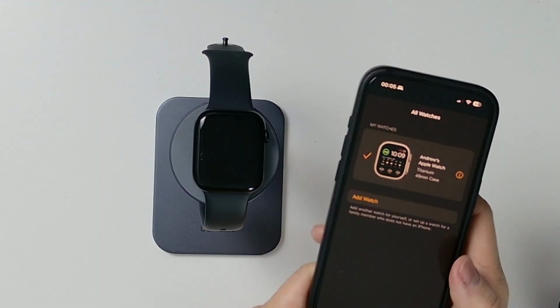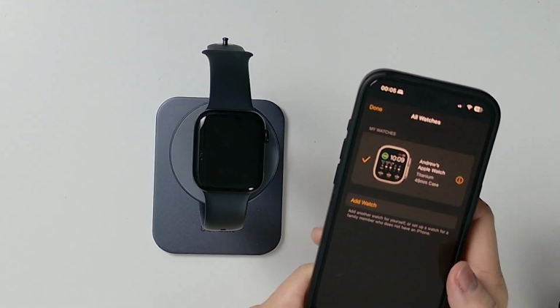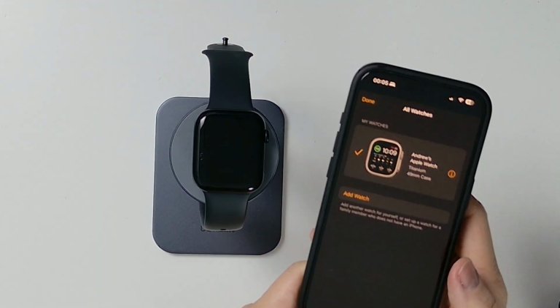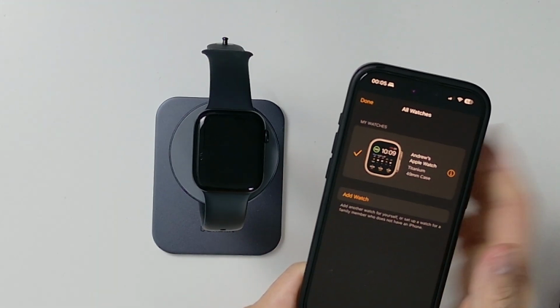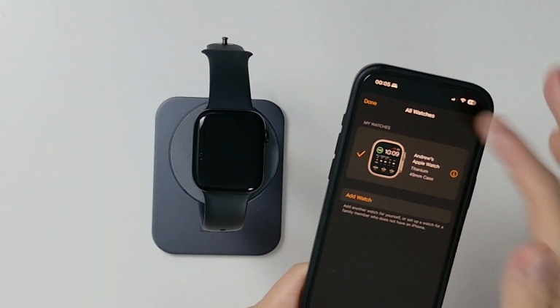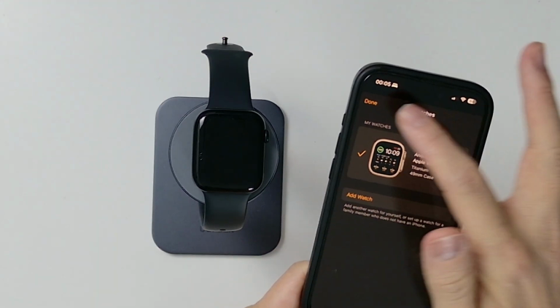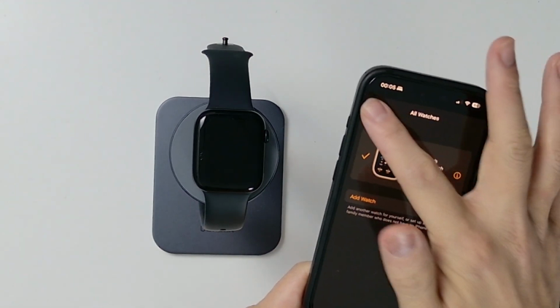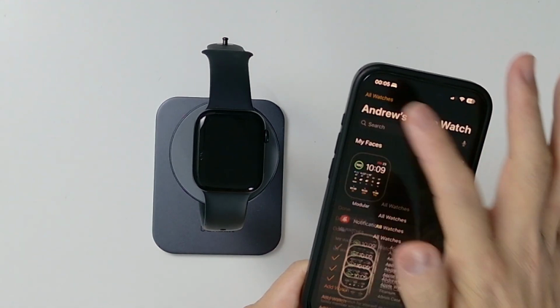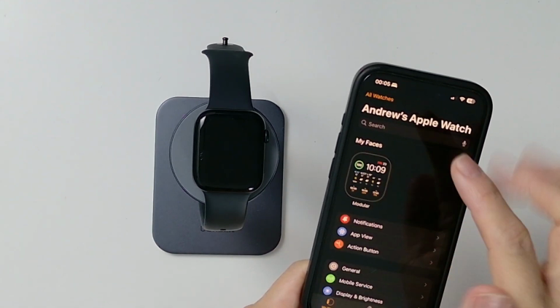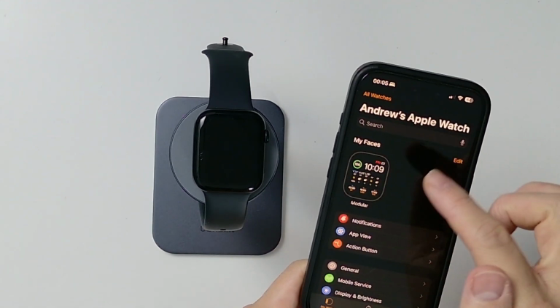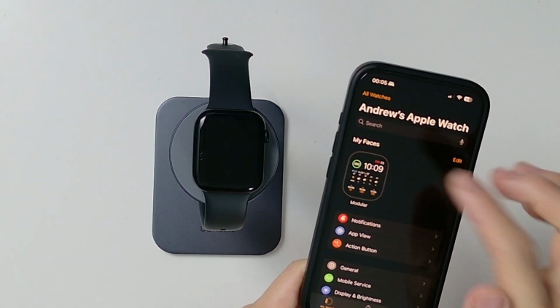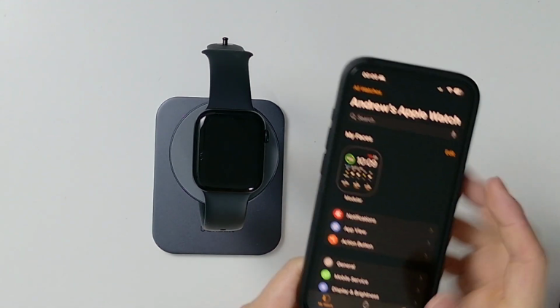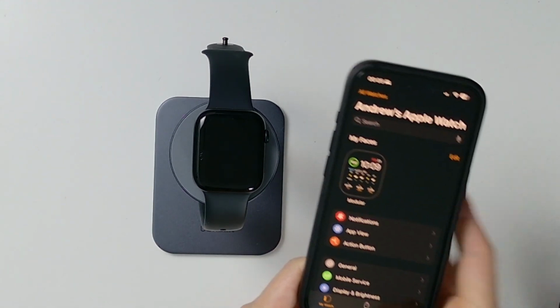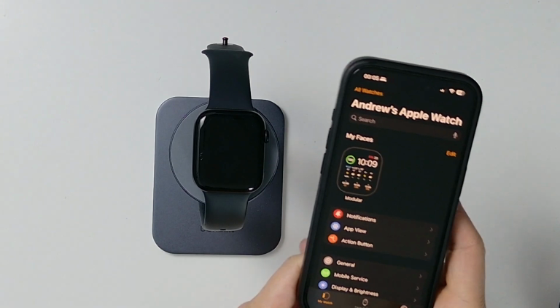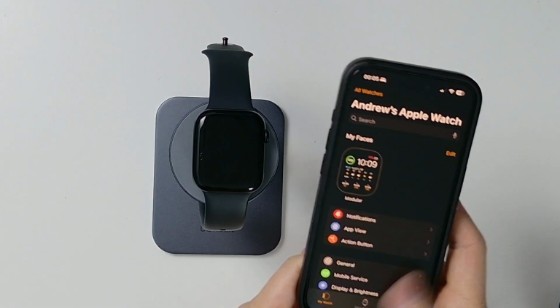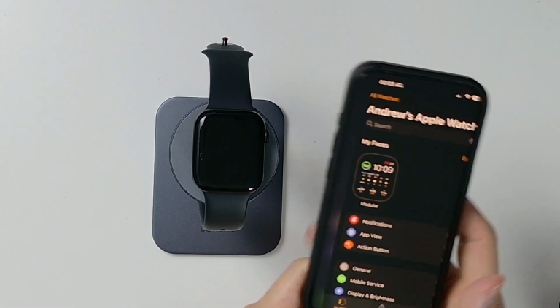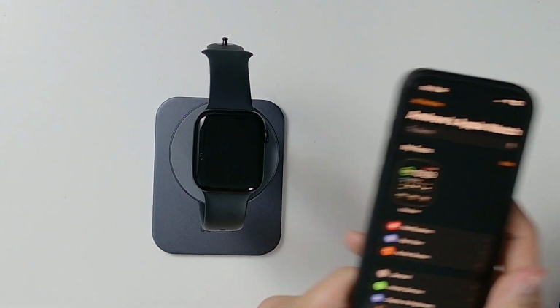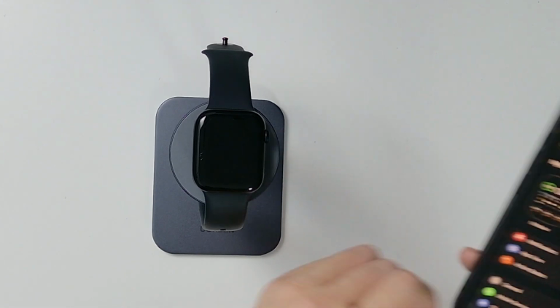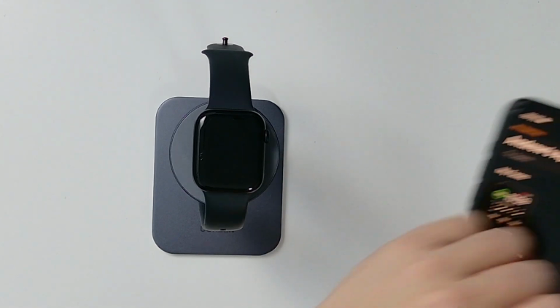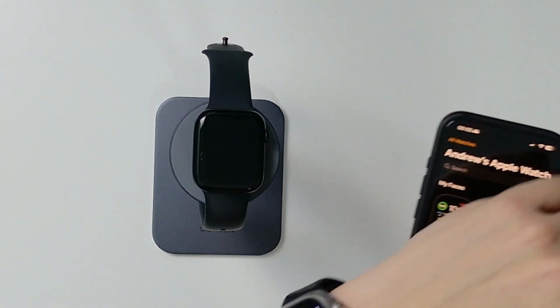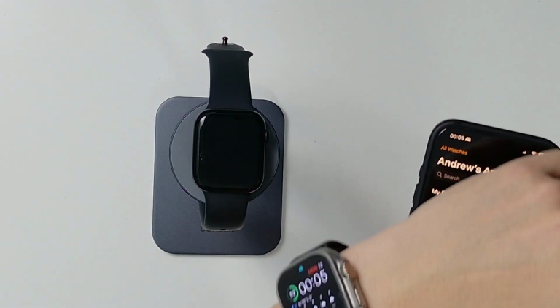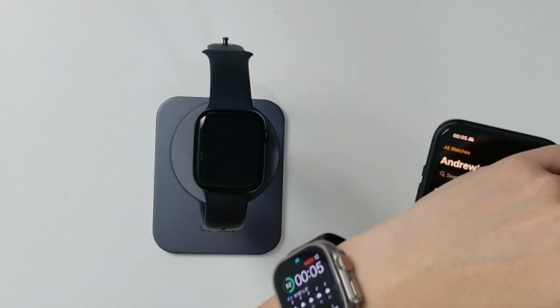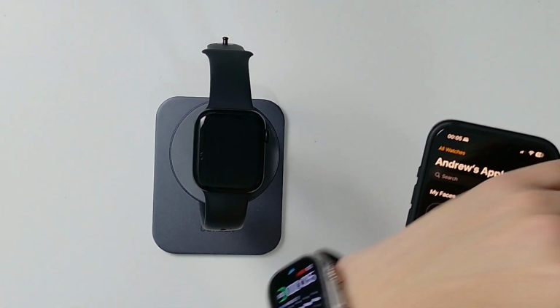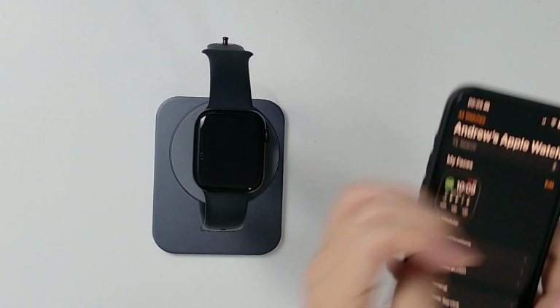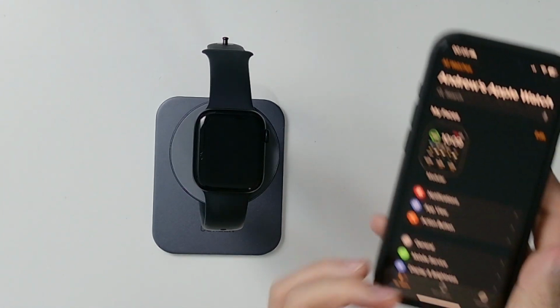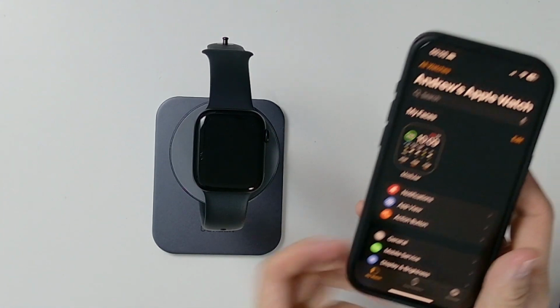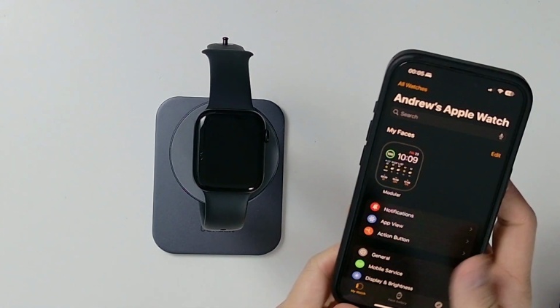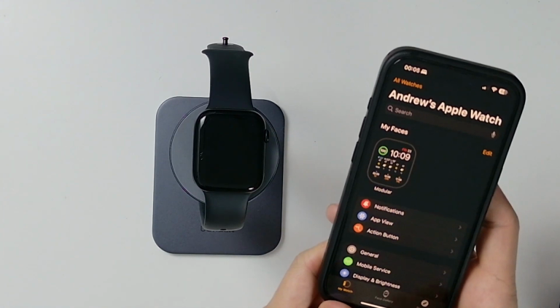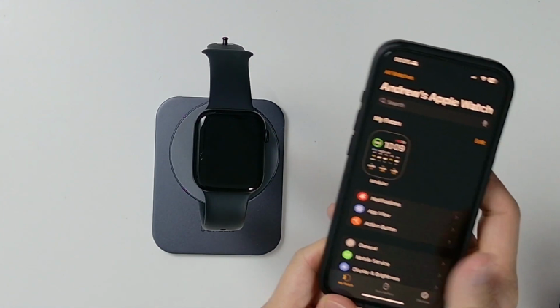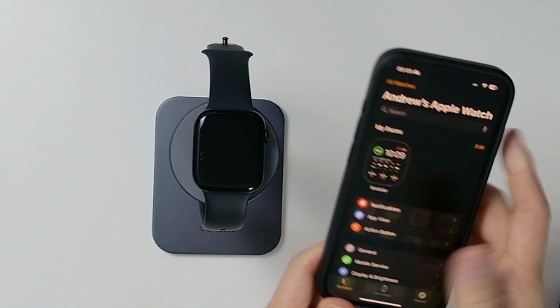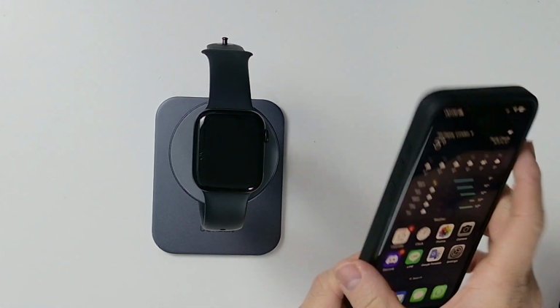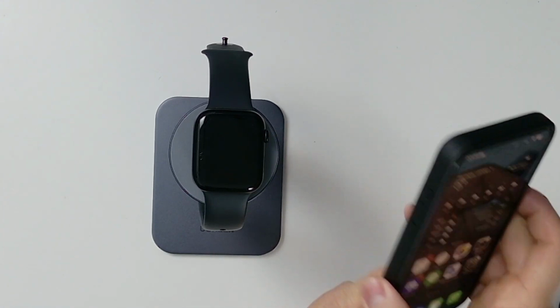Now that that's done, we're just remaining with the single Apple Watch — the other one that I'm wearing on my wrist now. So that's all done.